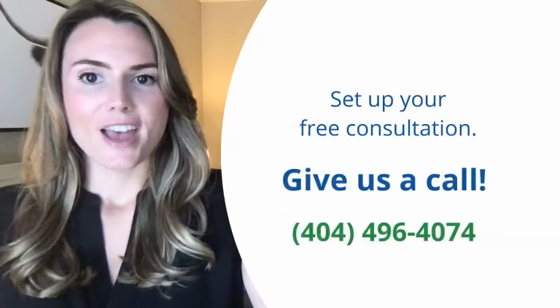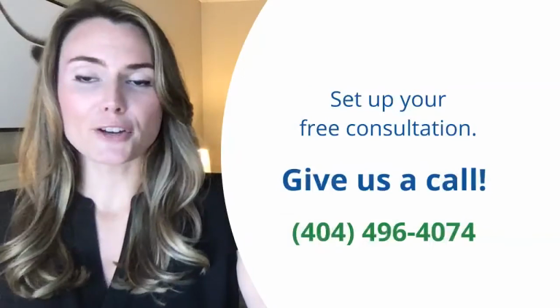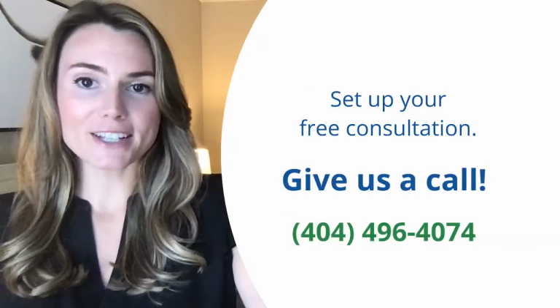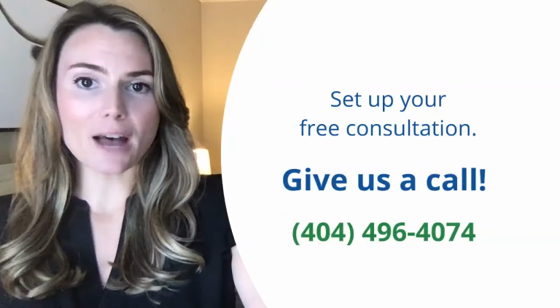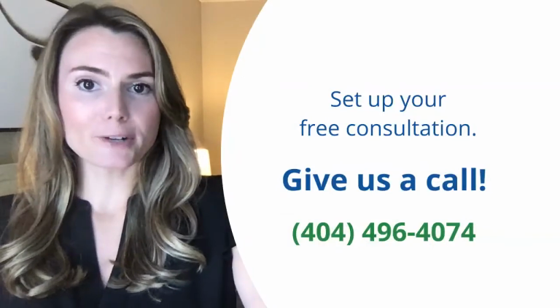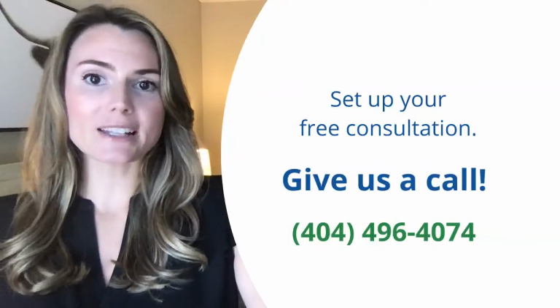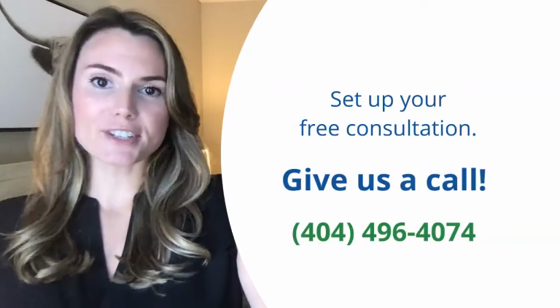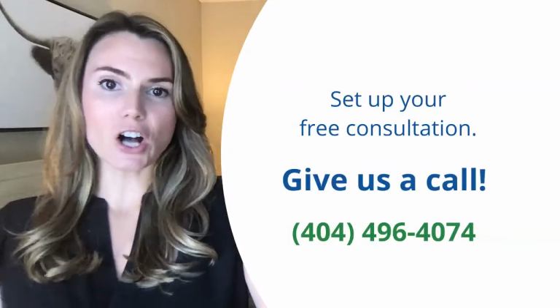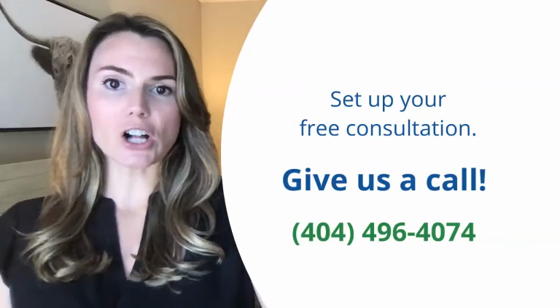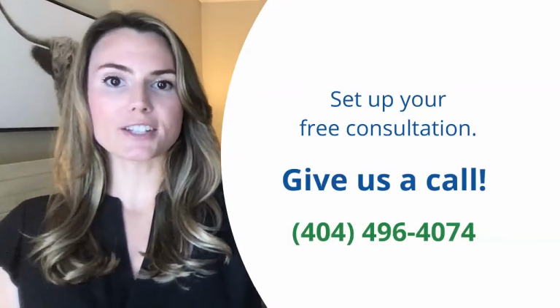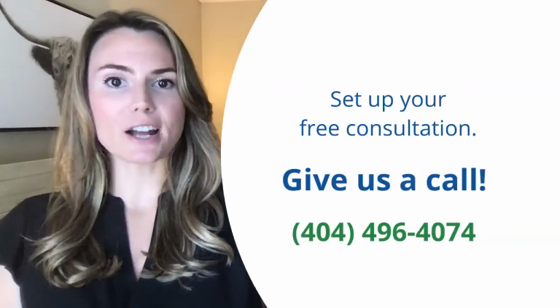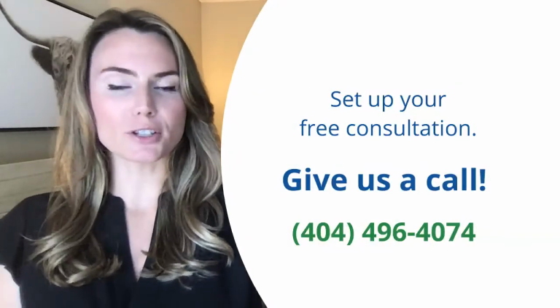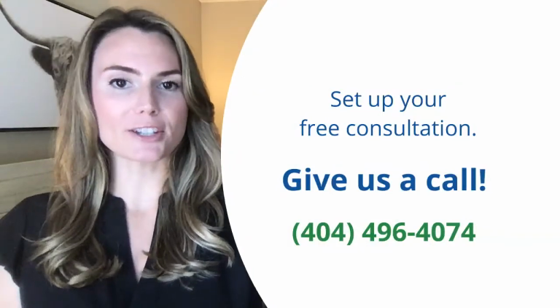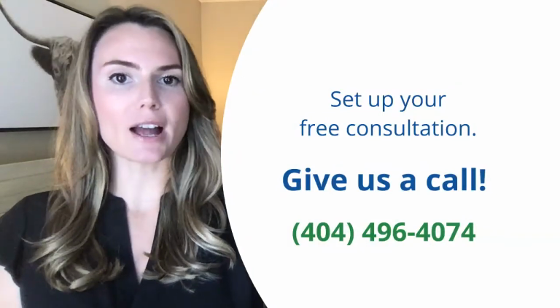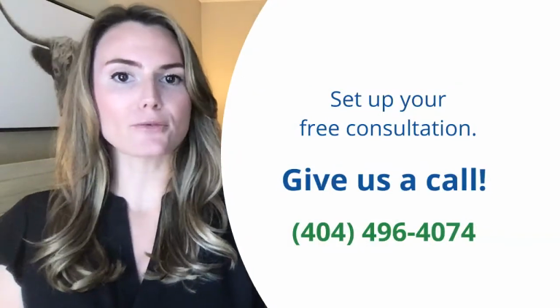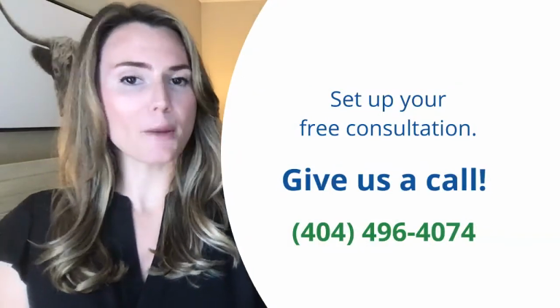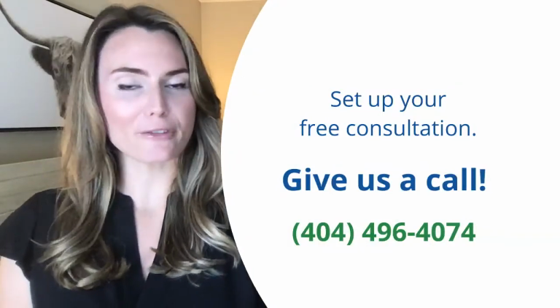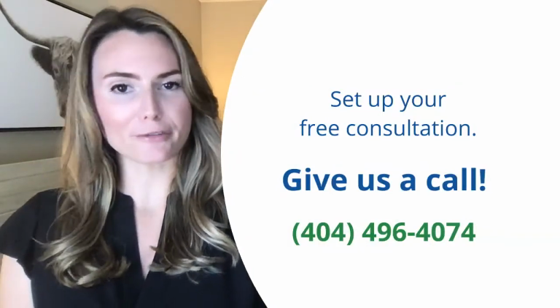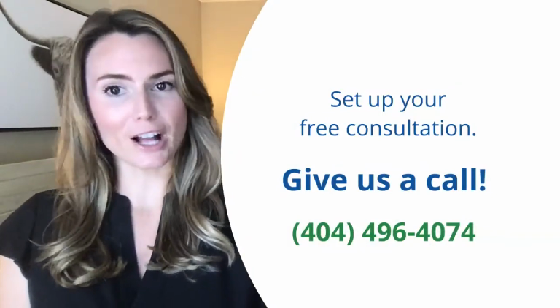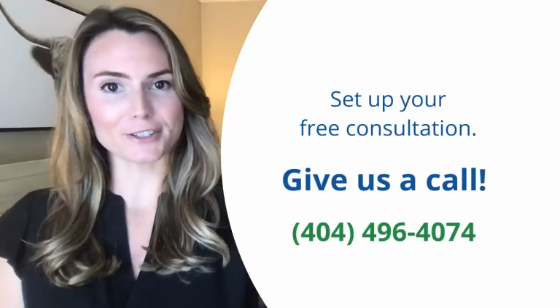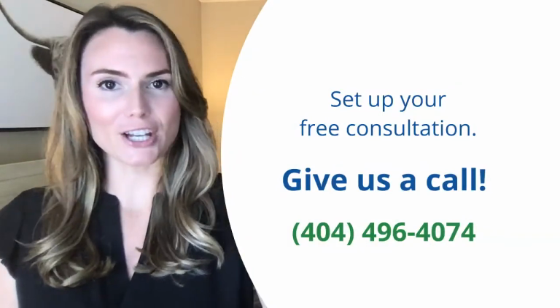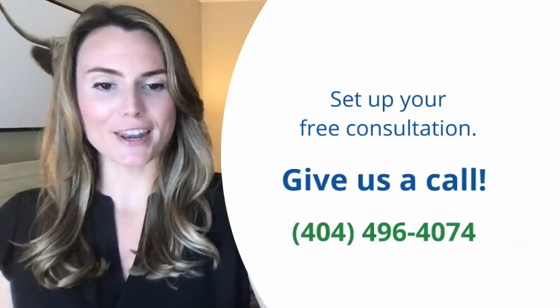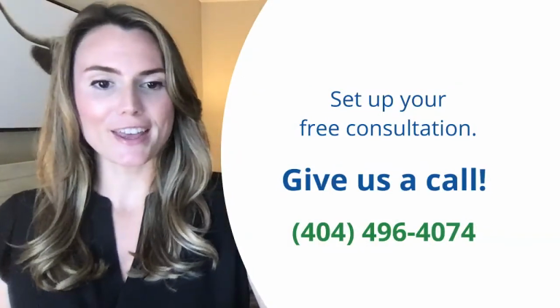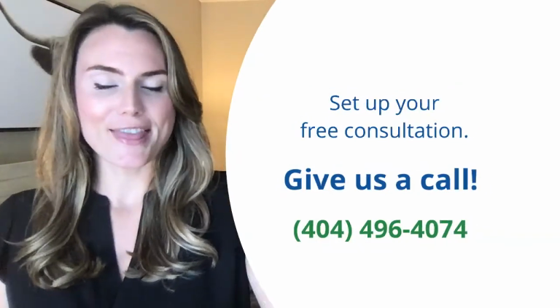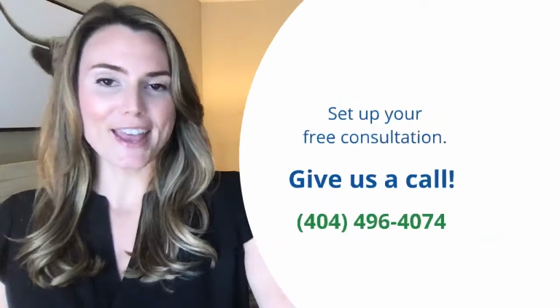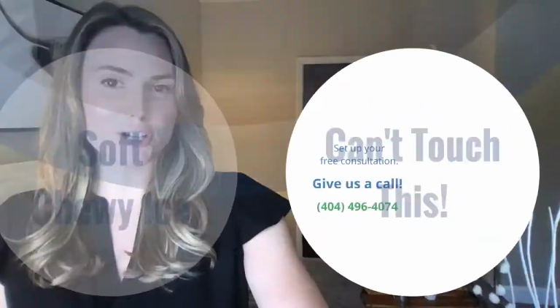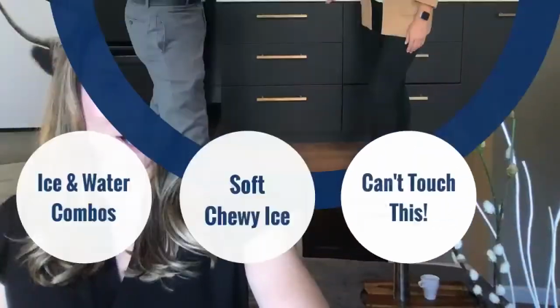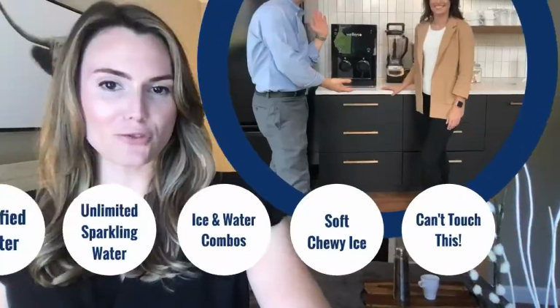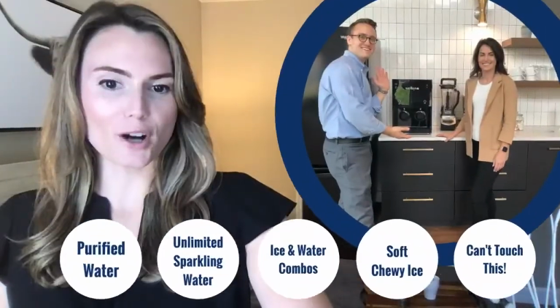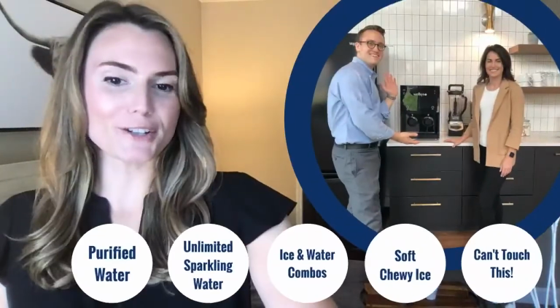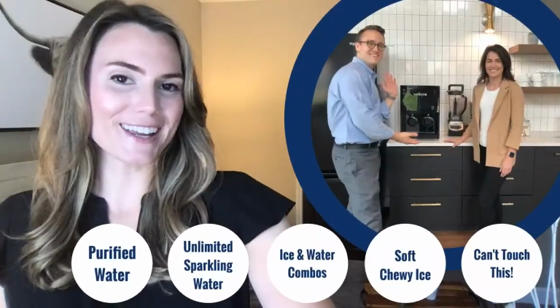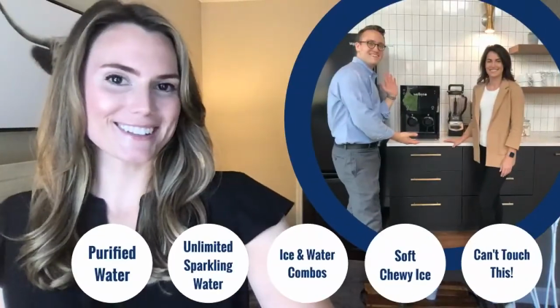If you're ready to upgrade, give us a call to schedule a test drive — we'll come out for a free consultation. Thanks so much for tuning in.